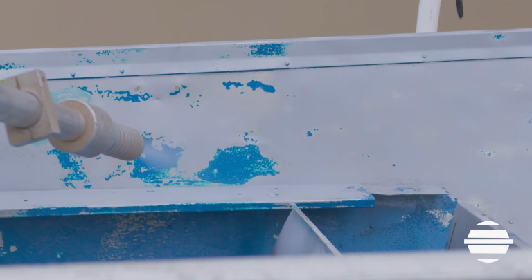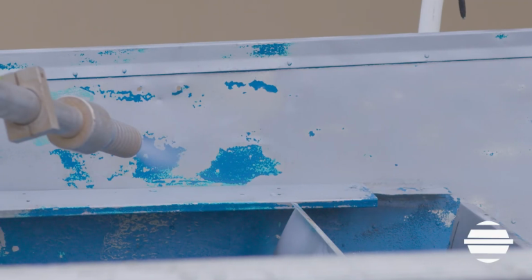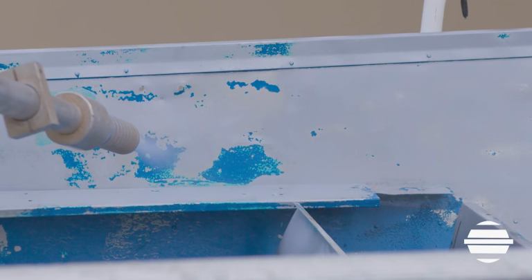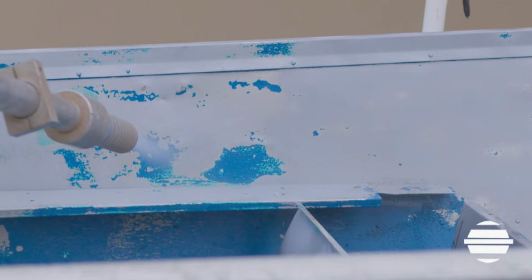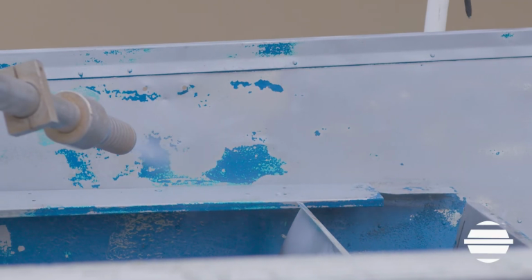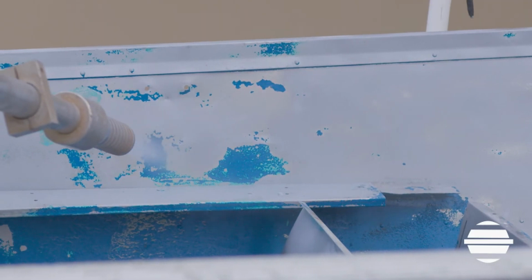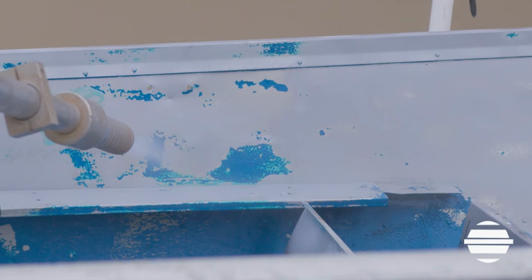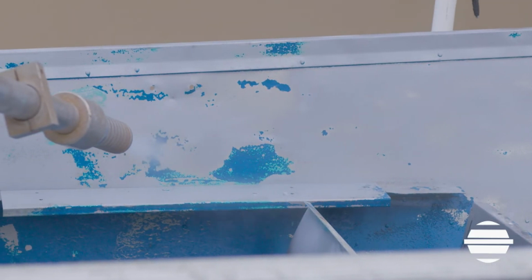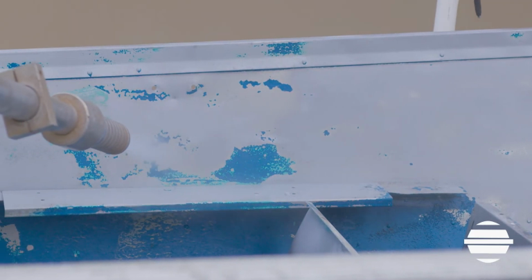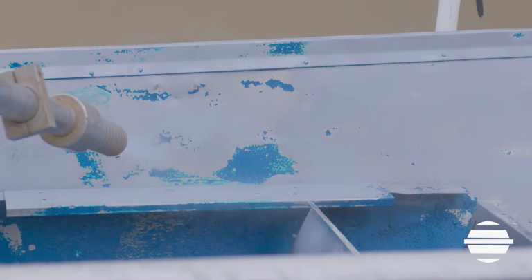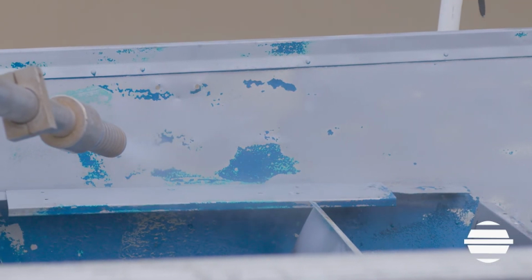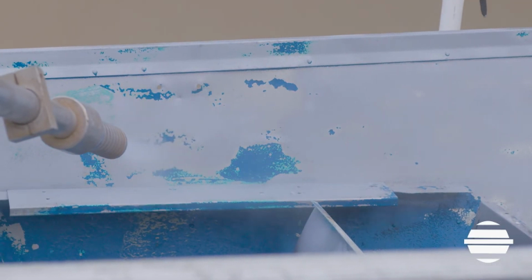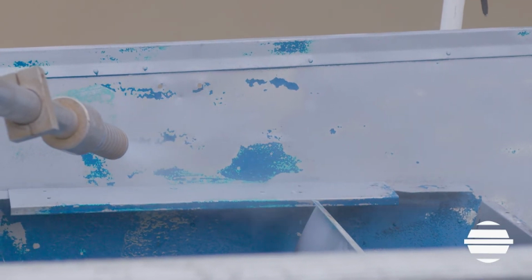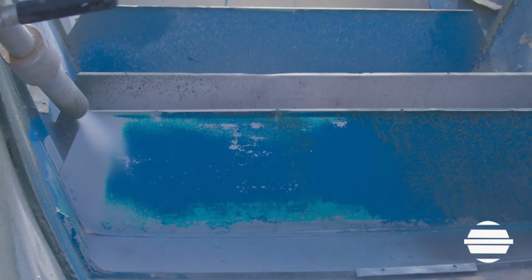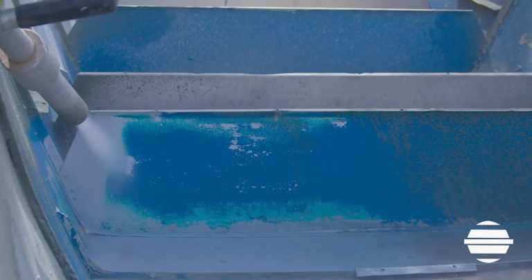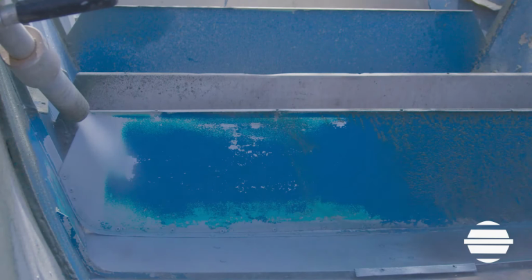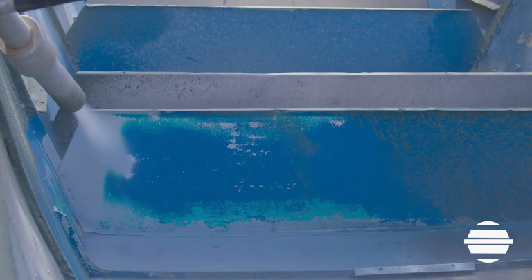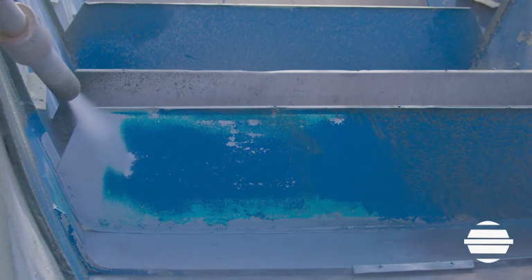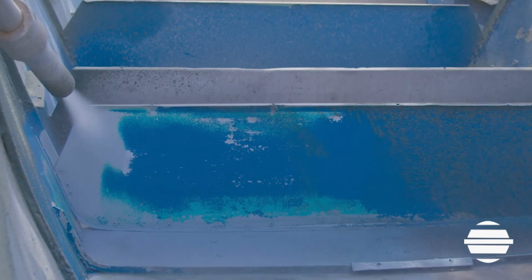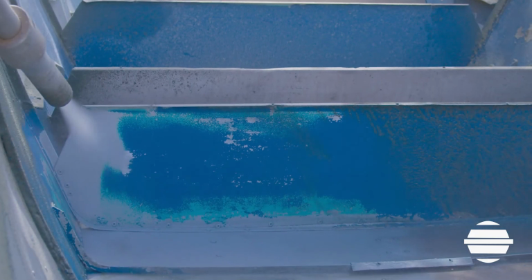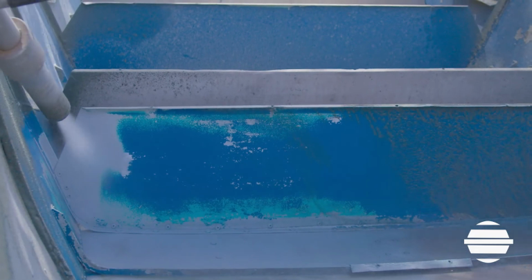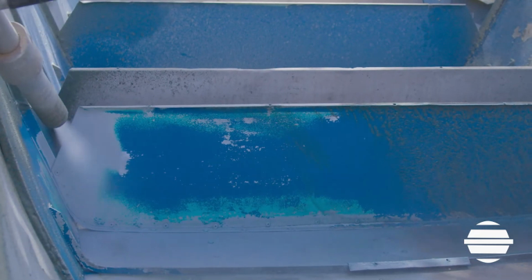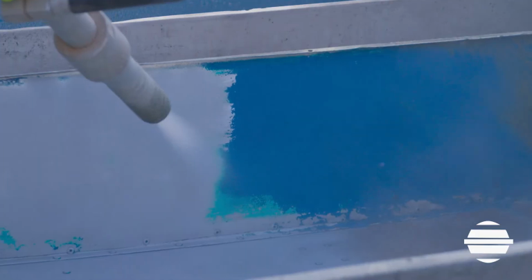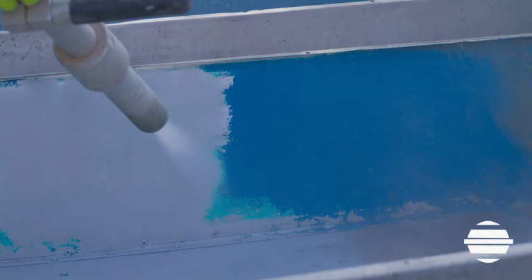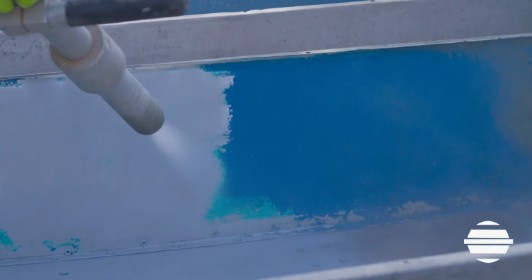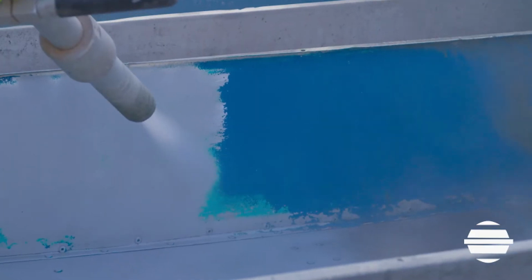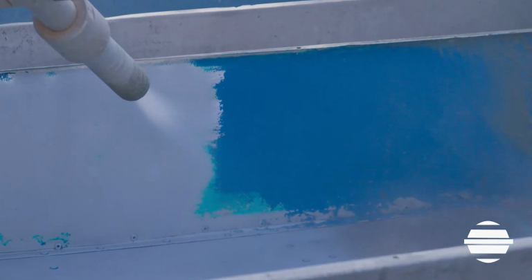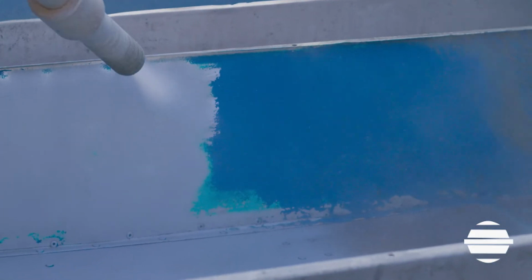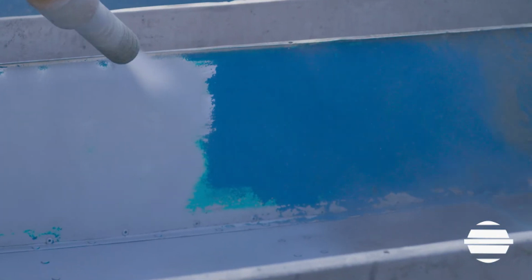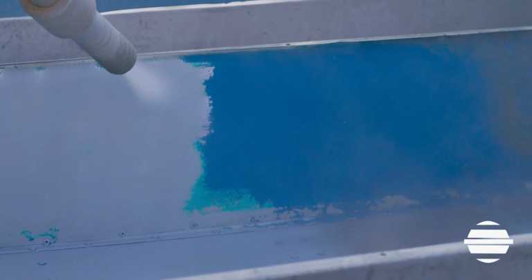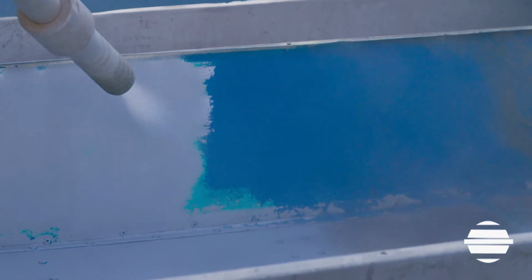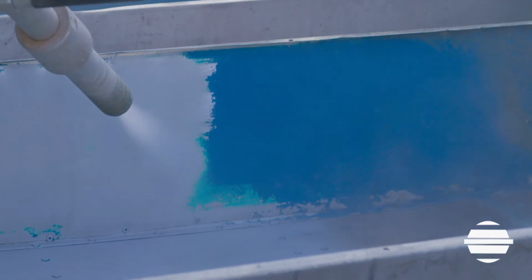The future of blasting is here and it's a serious game changer. If you're ready to transform your blasting, call EcoQuip today.